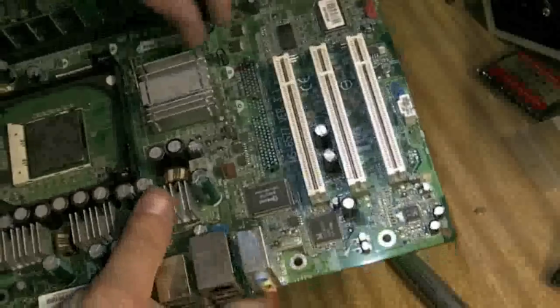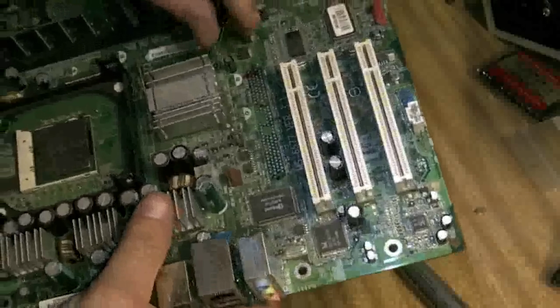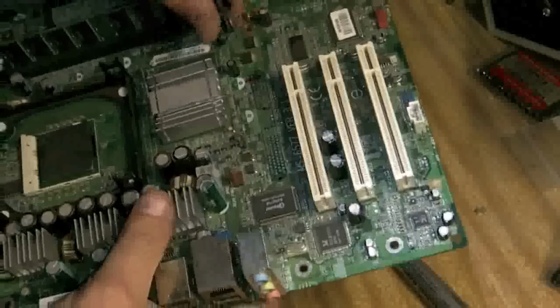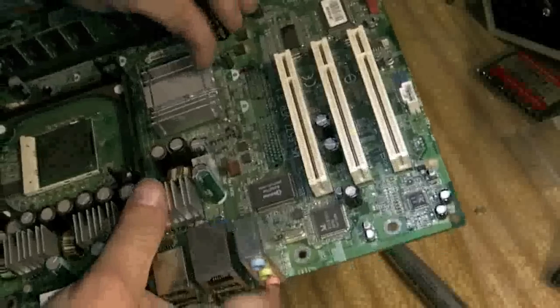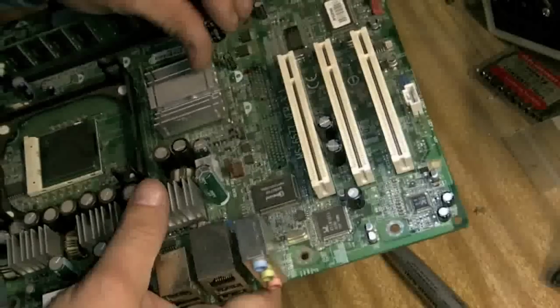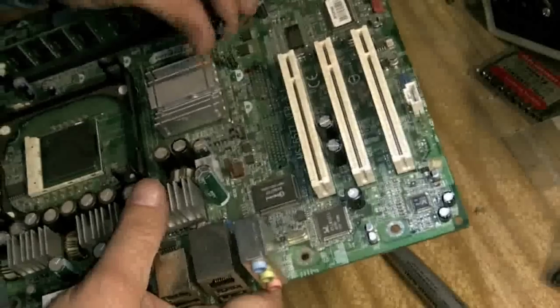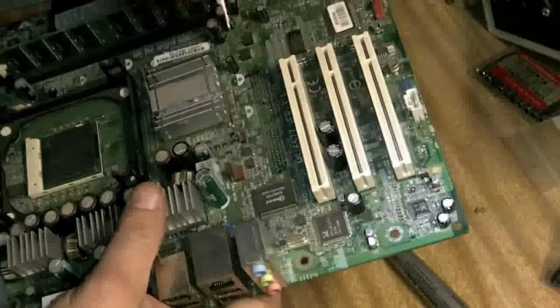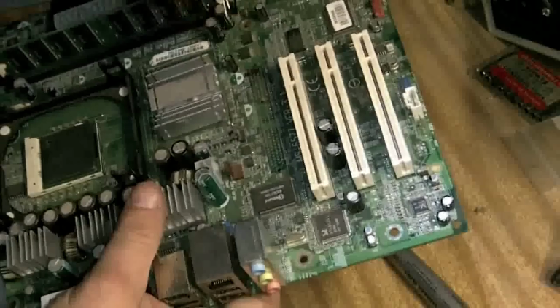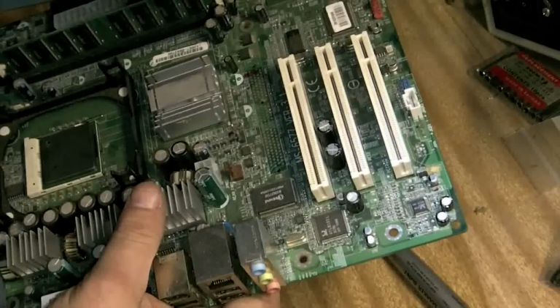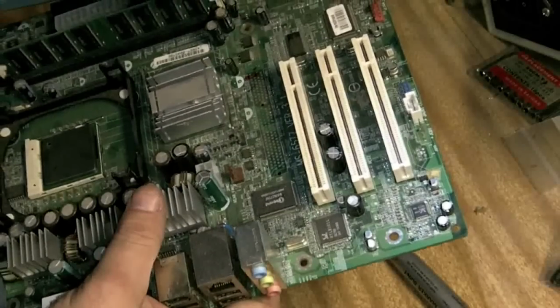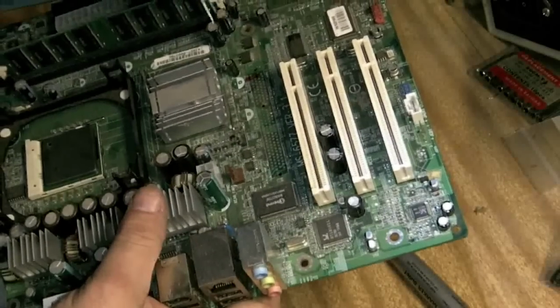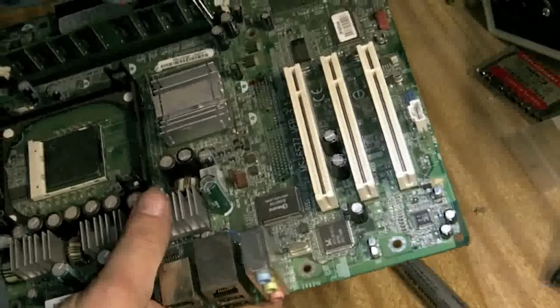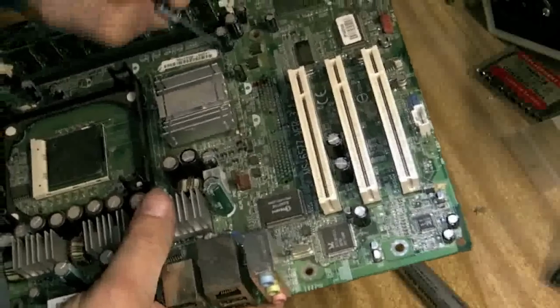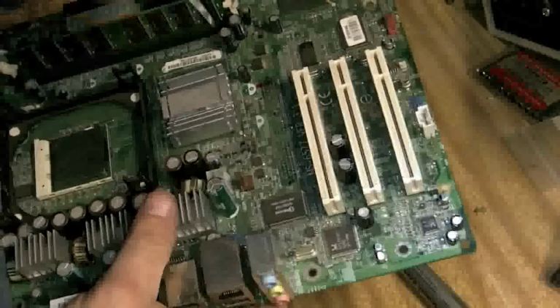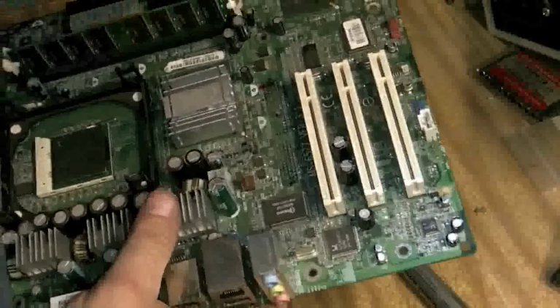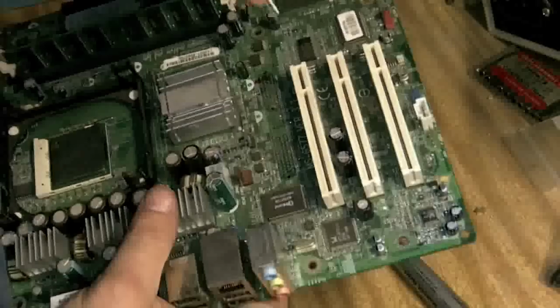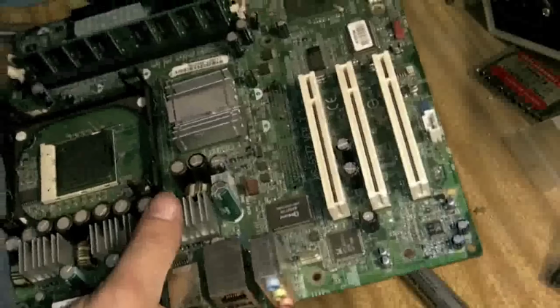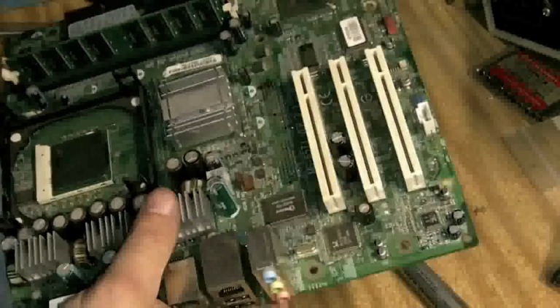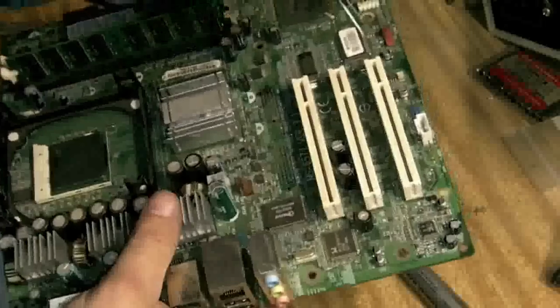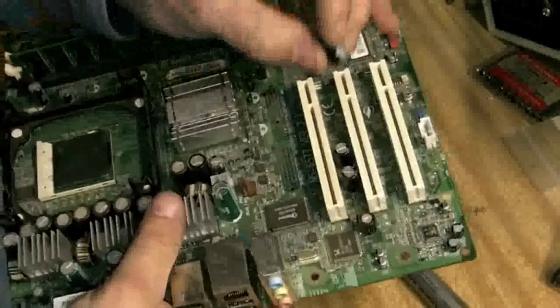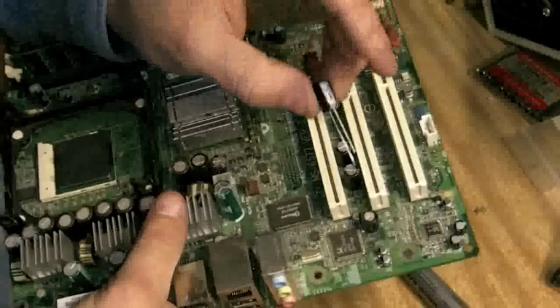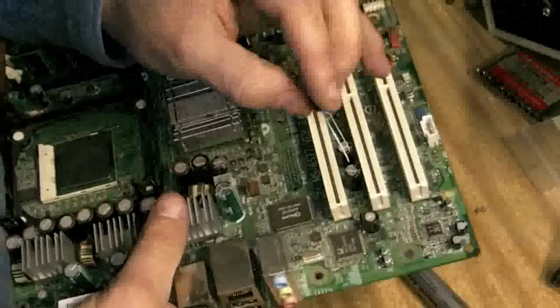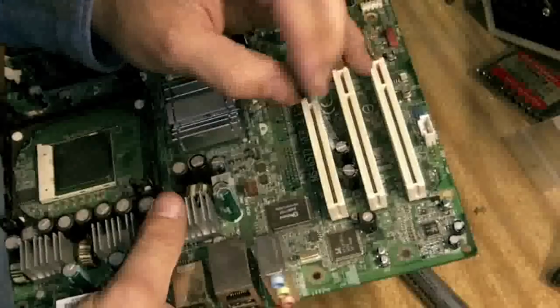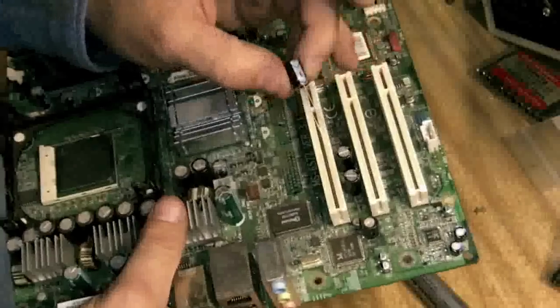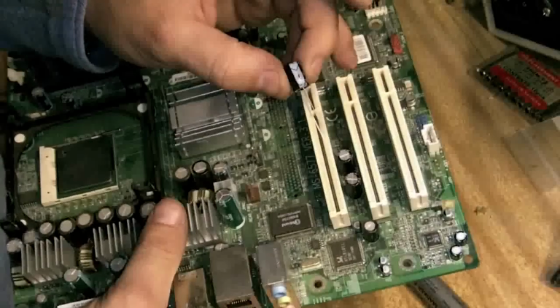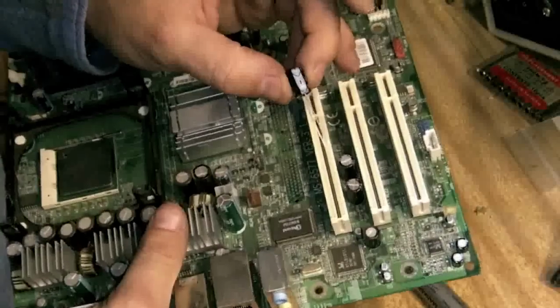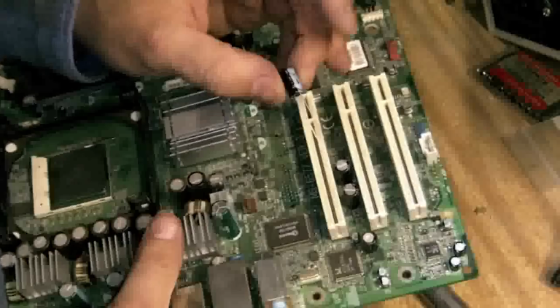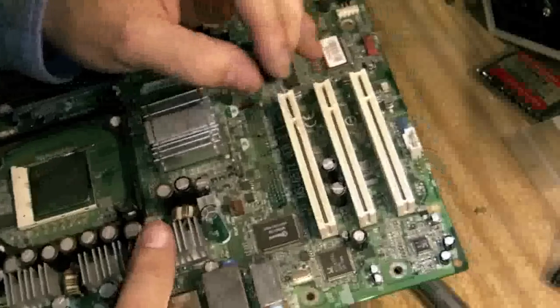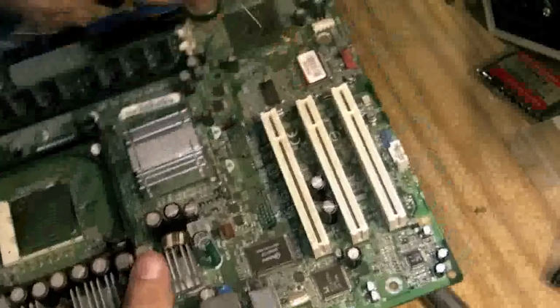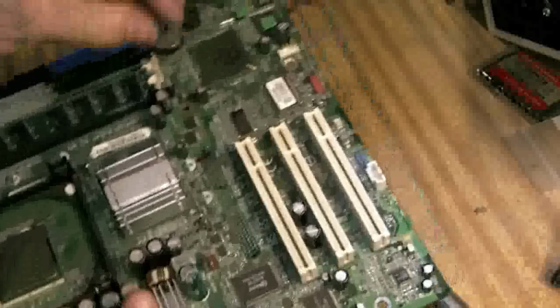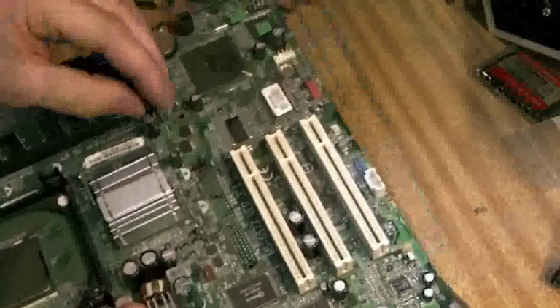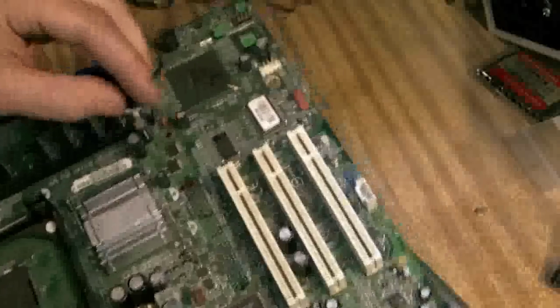As before, this is our first one. The short leg is the DC negative.